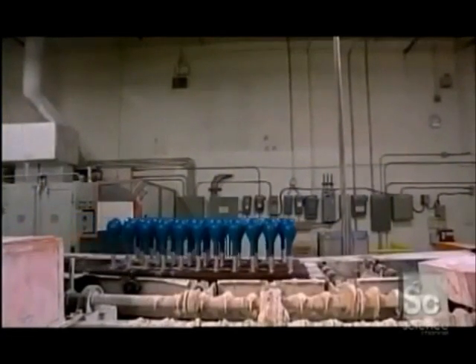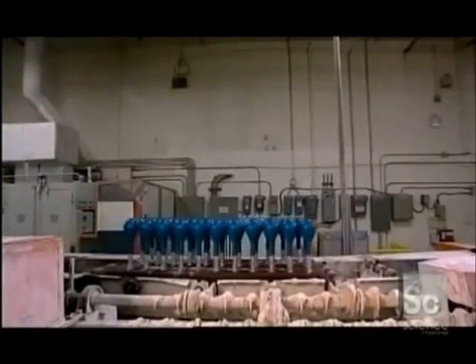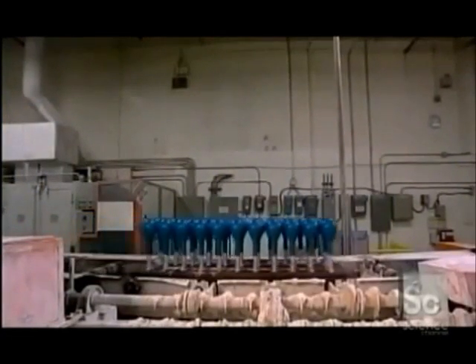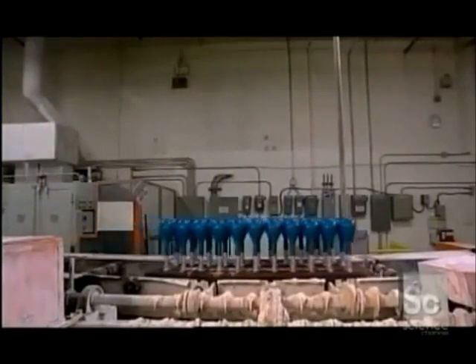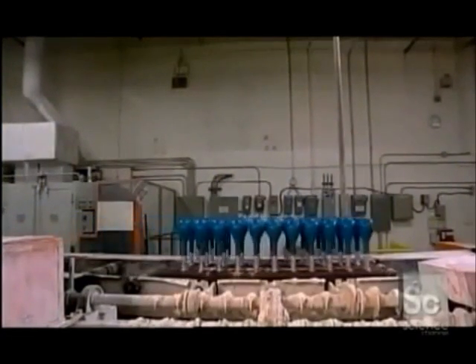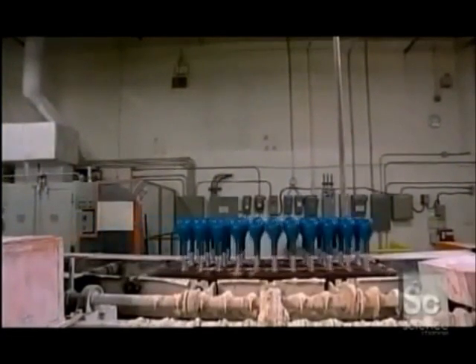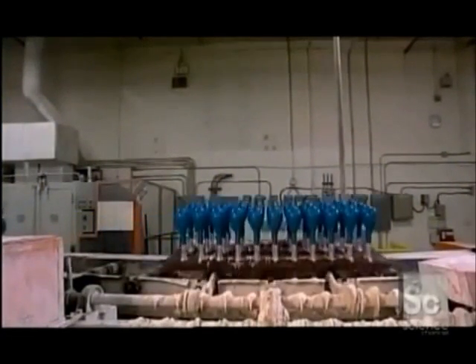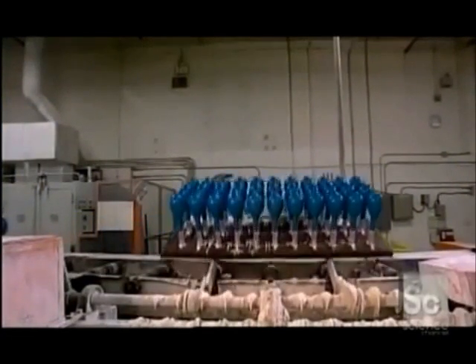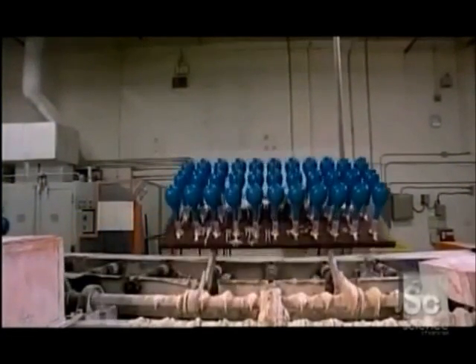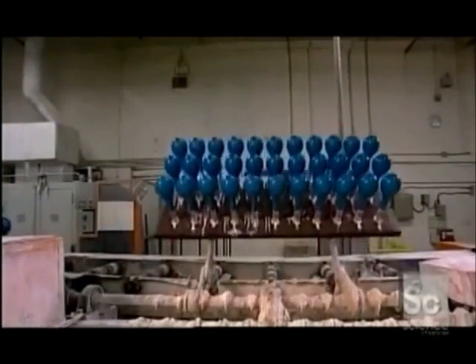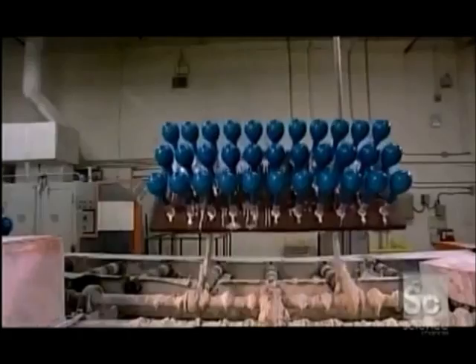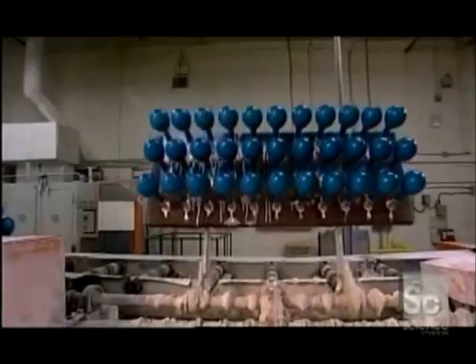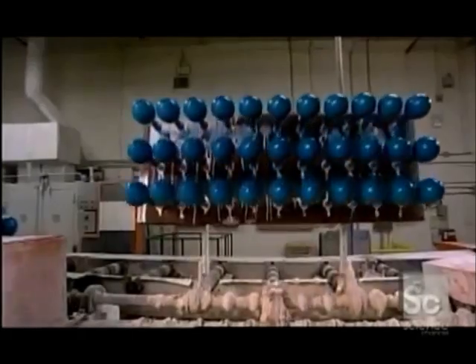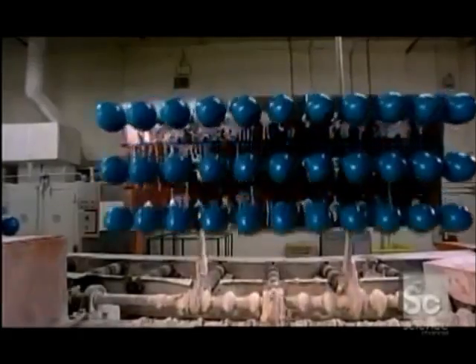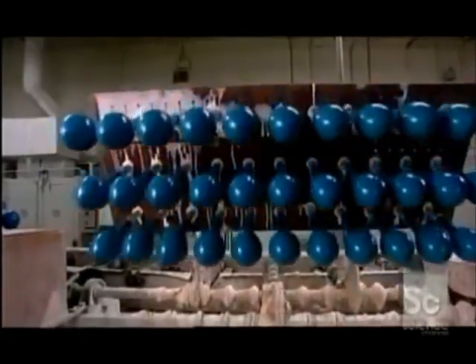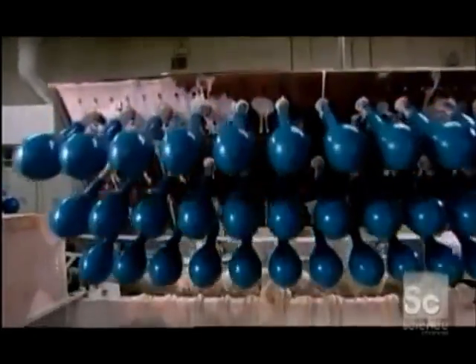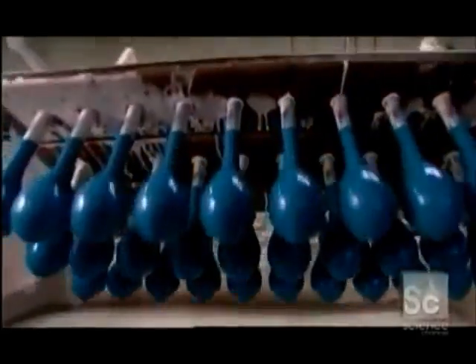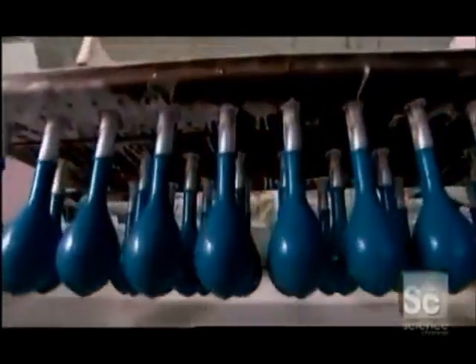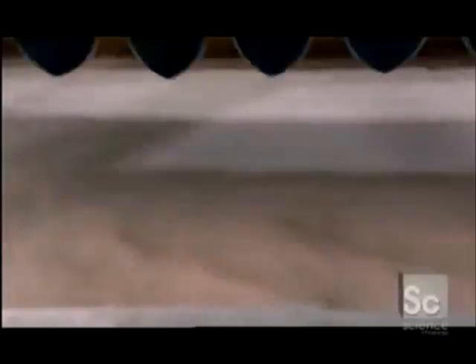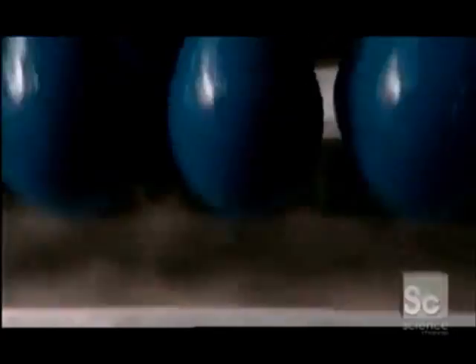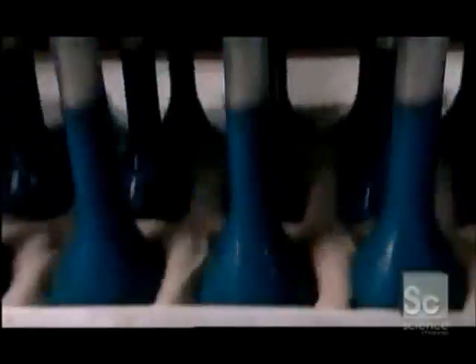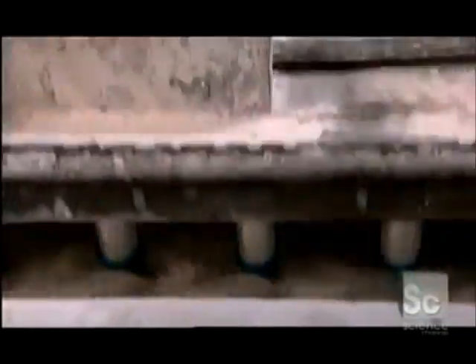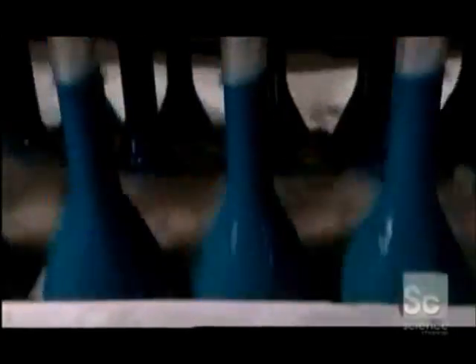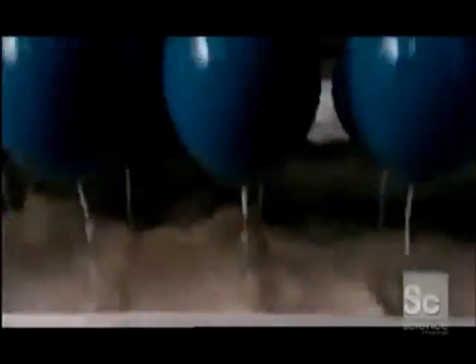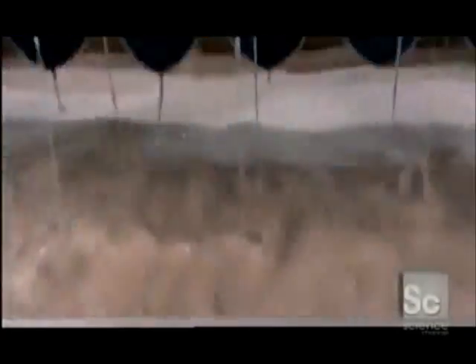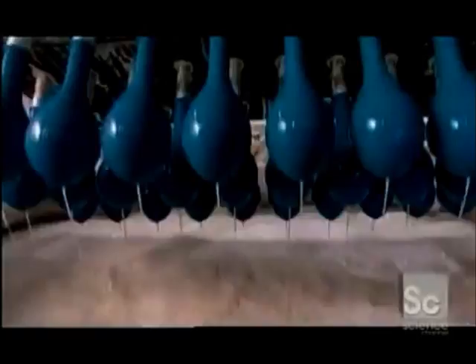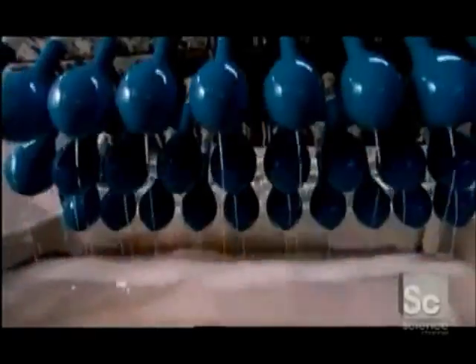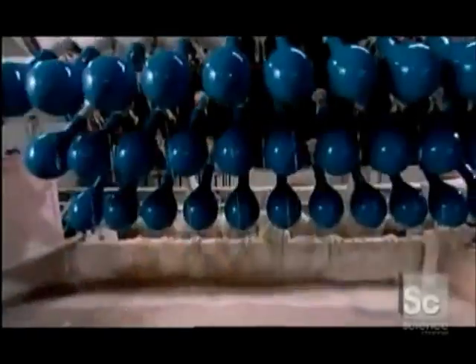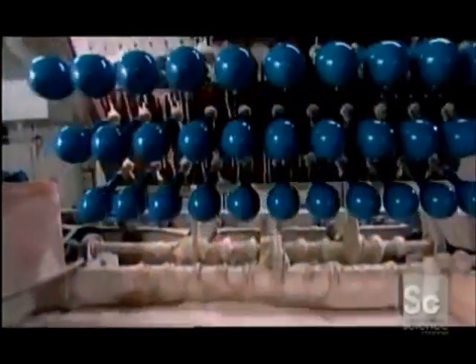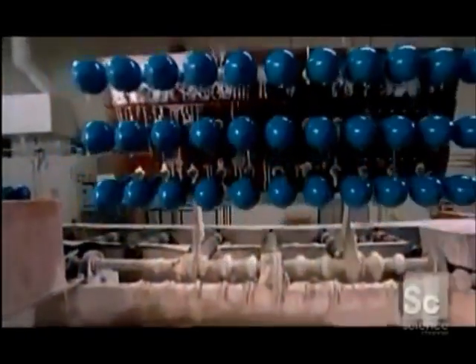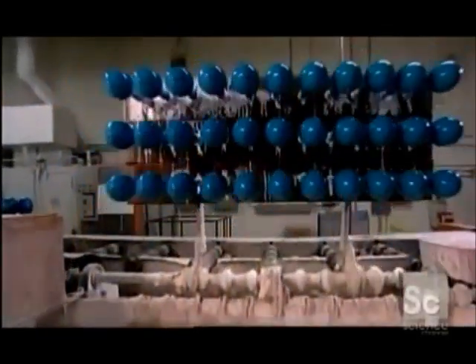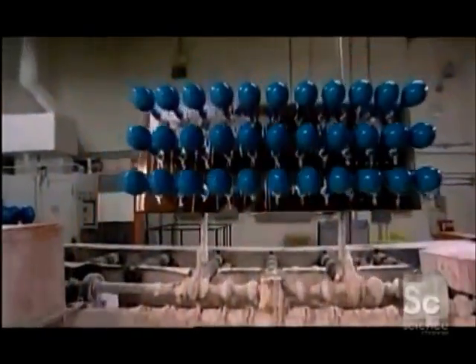The balloons travel to another station, where the fixture dips them in a mix of talcum powder and water. This will allow them to be more easily stripped off the form.